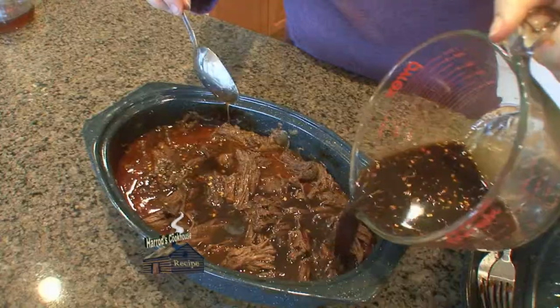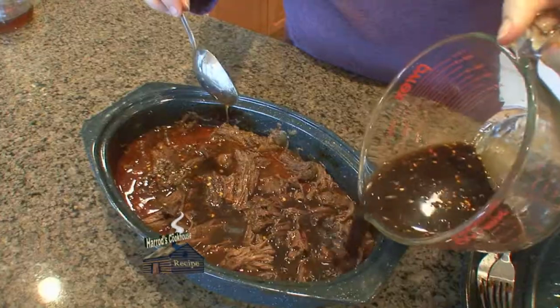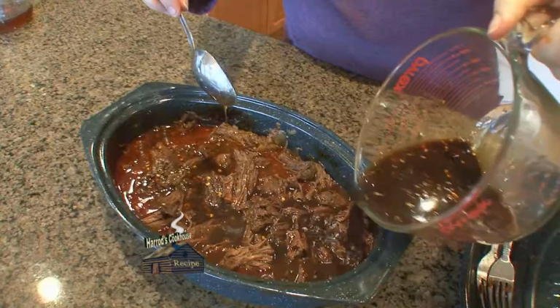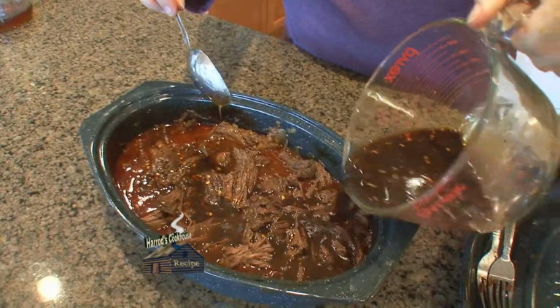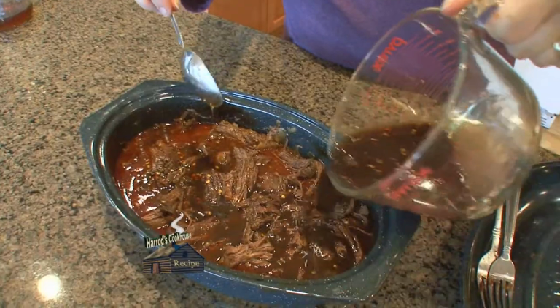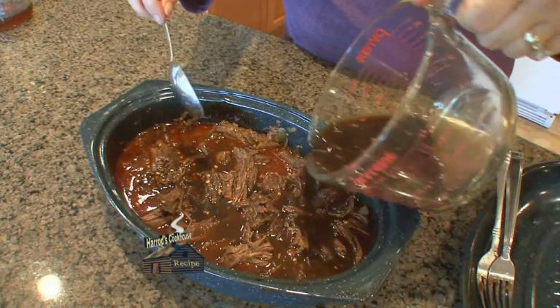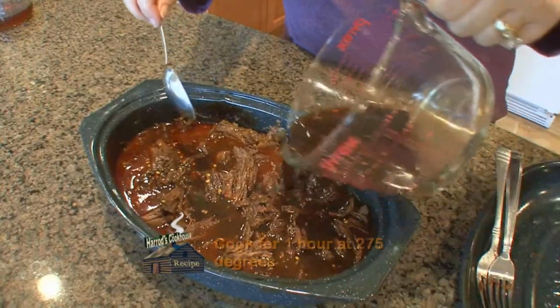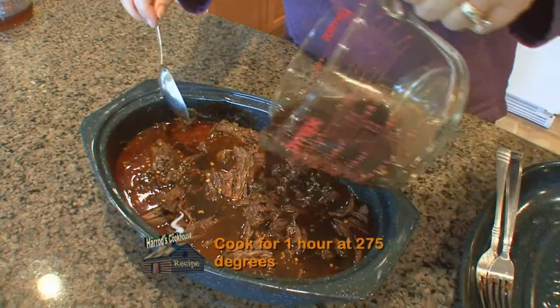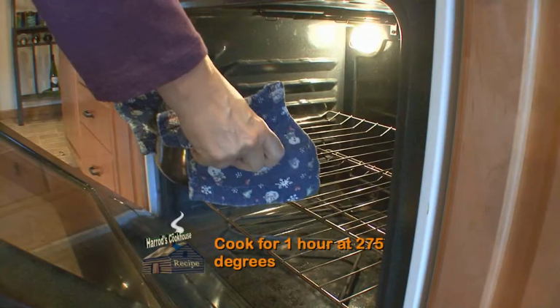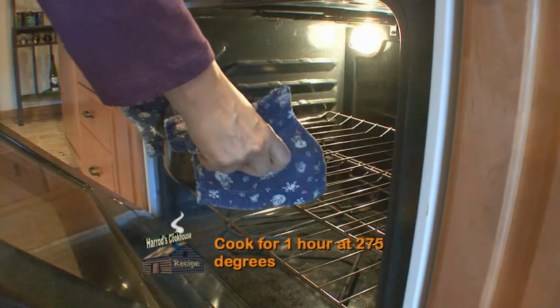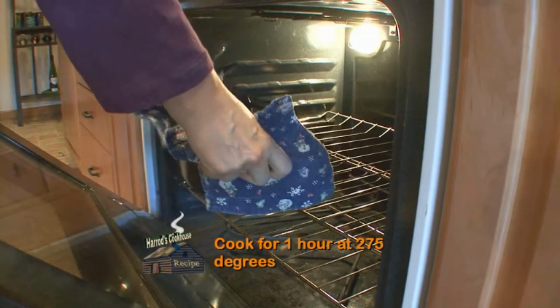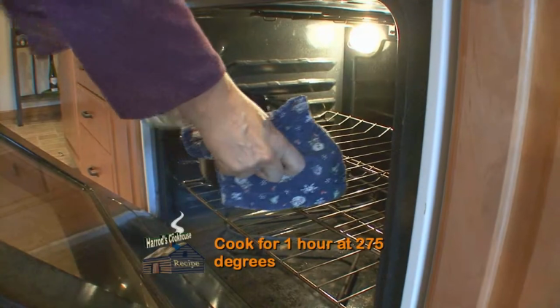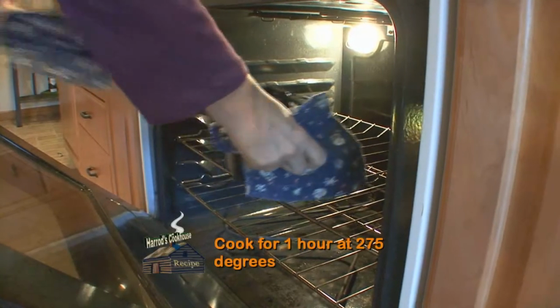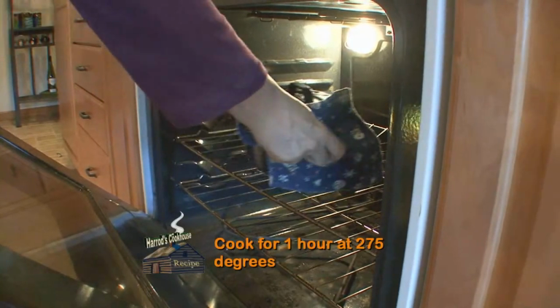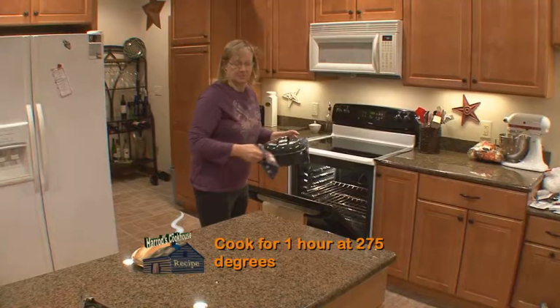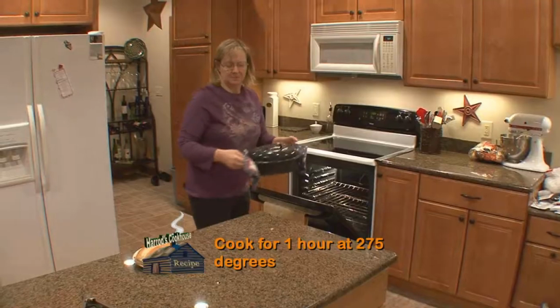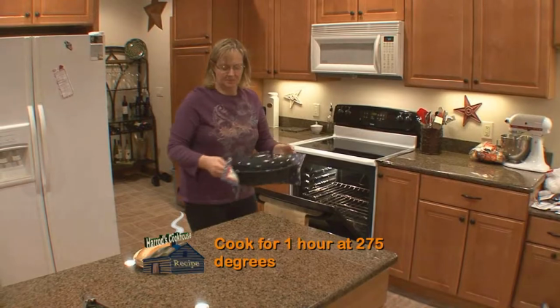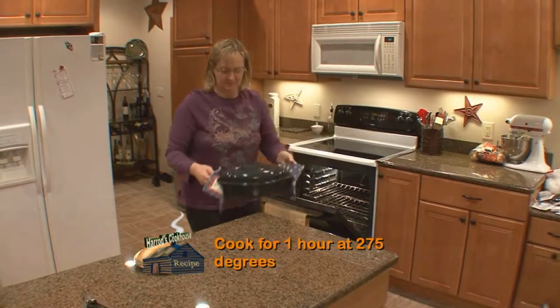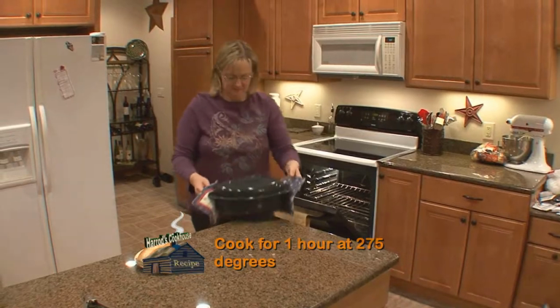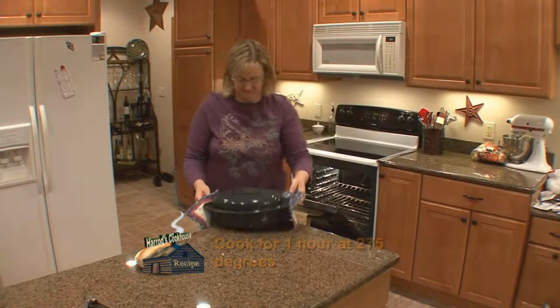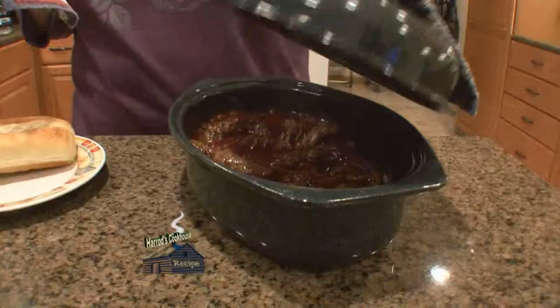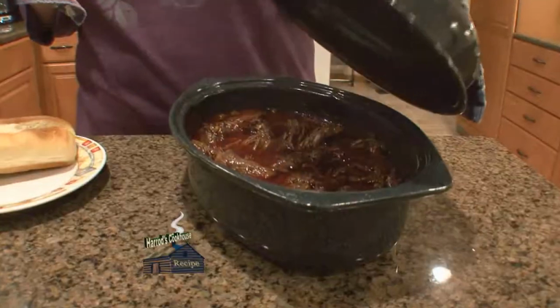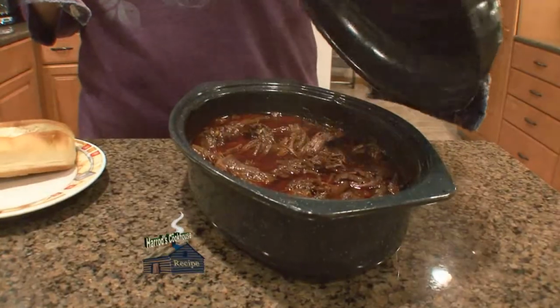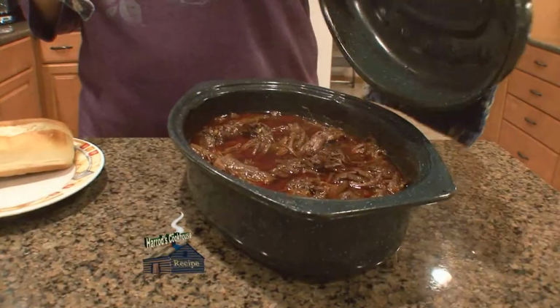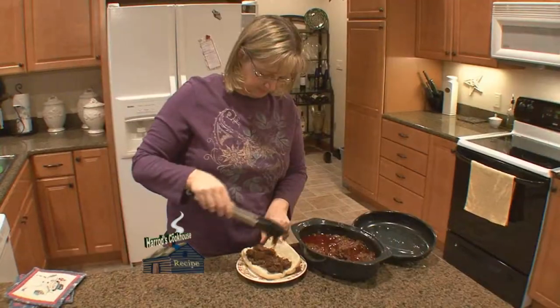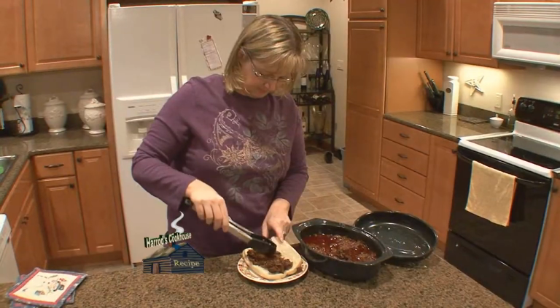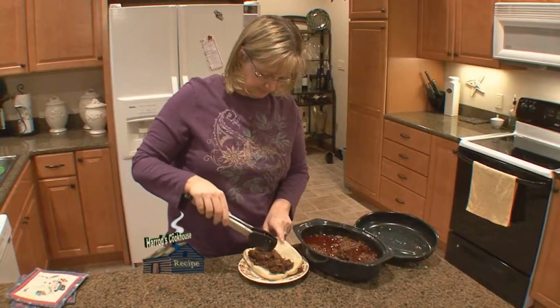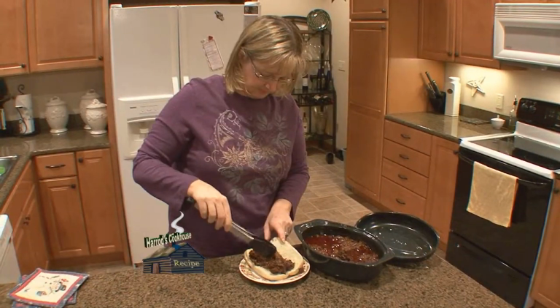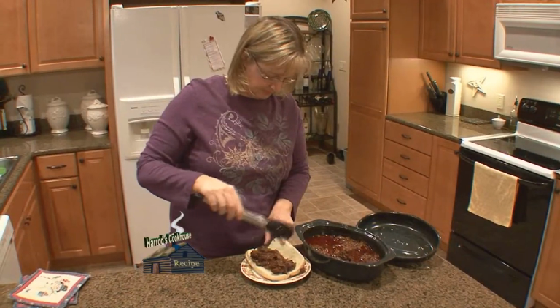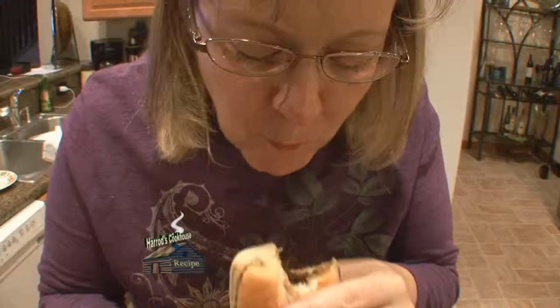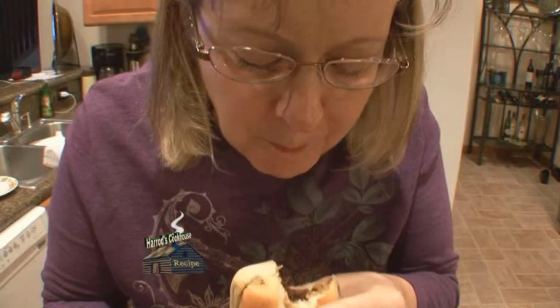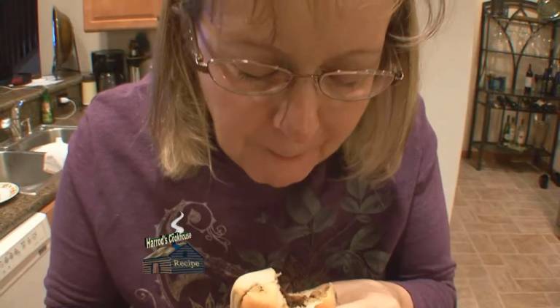Pour over the shredded meat, cover, and return to the oven for about another hour. Serve on hoagie rolls or tortillas.